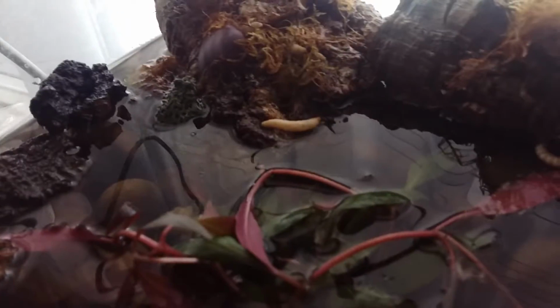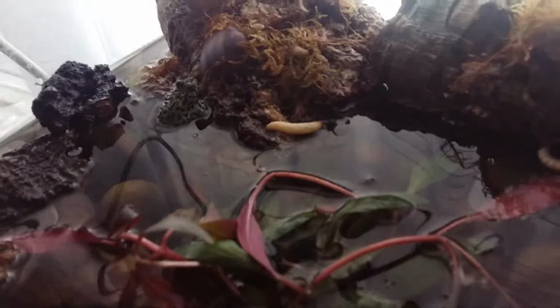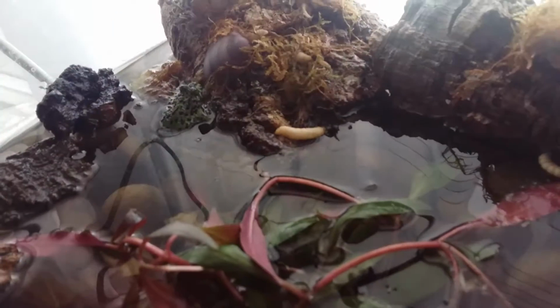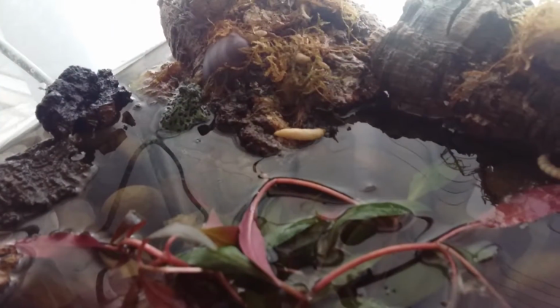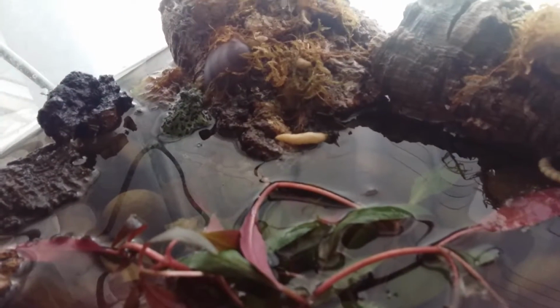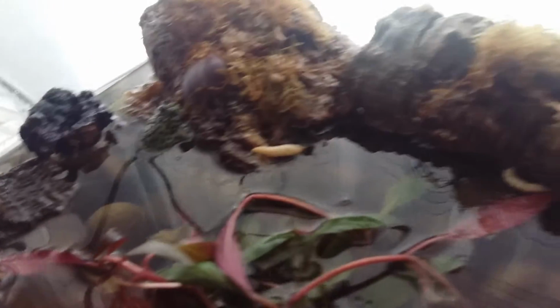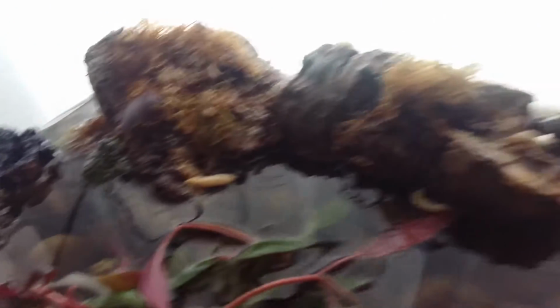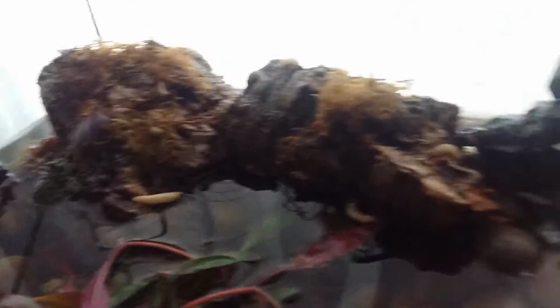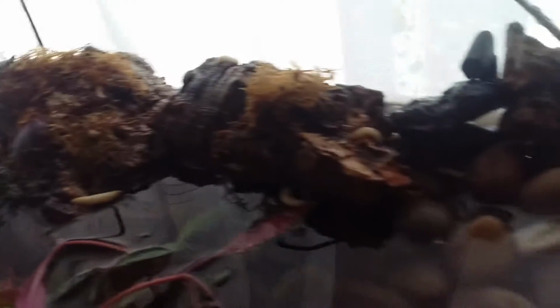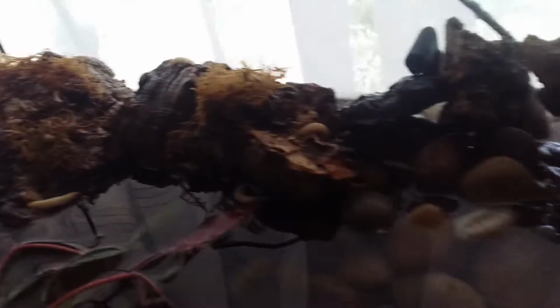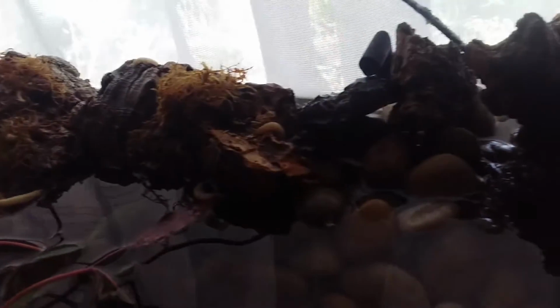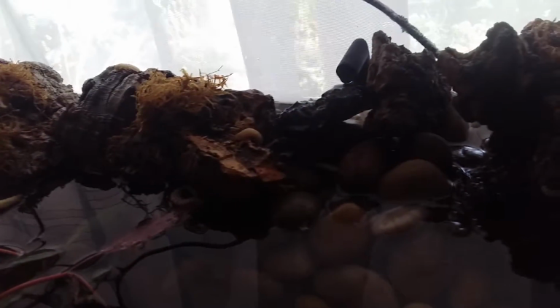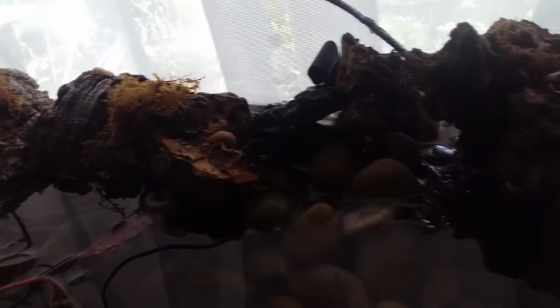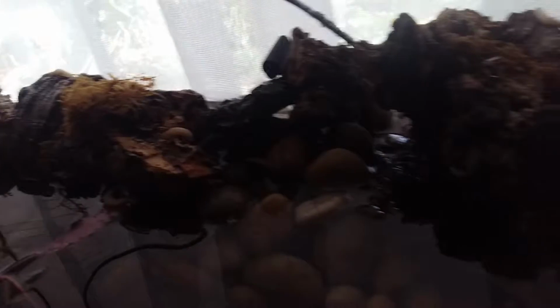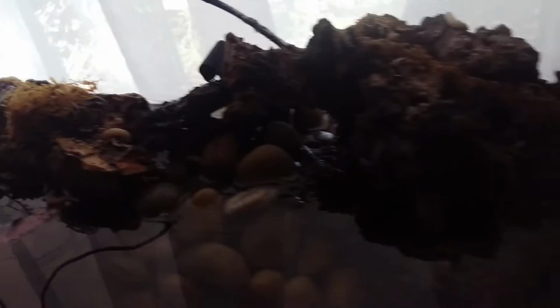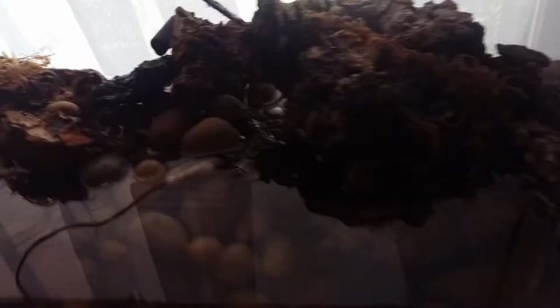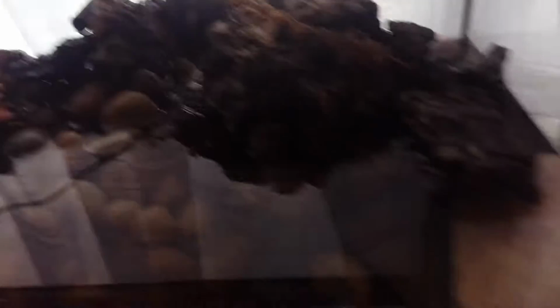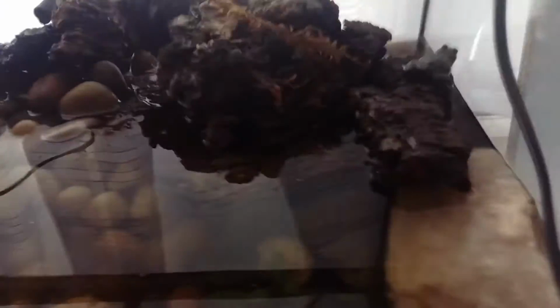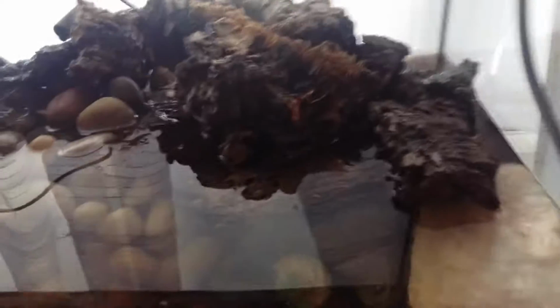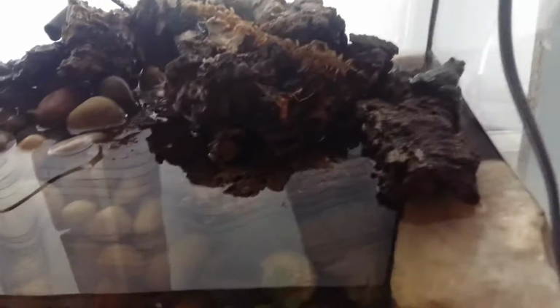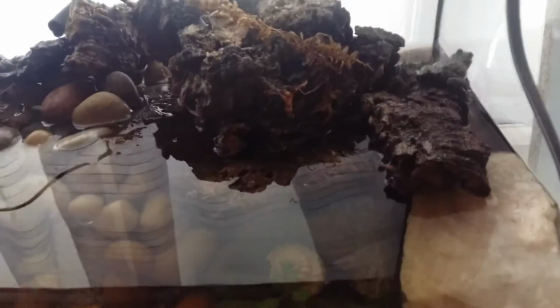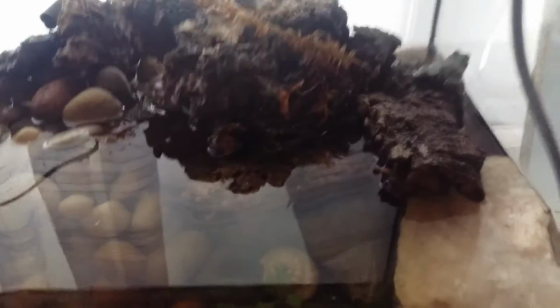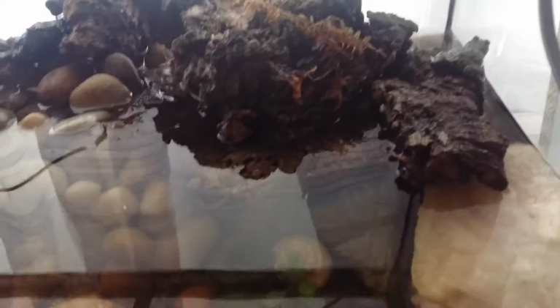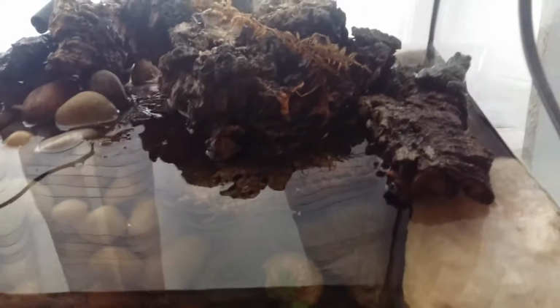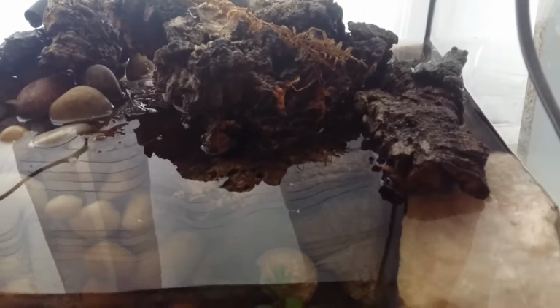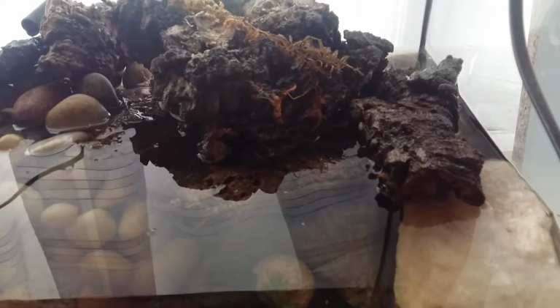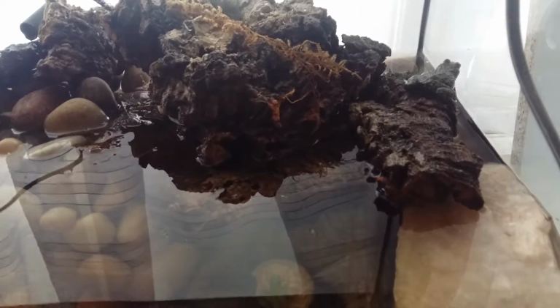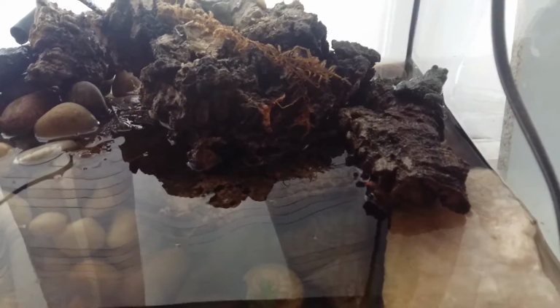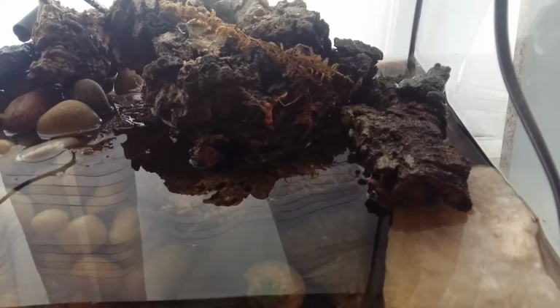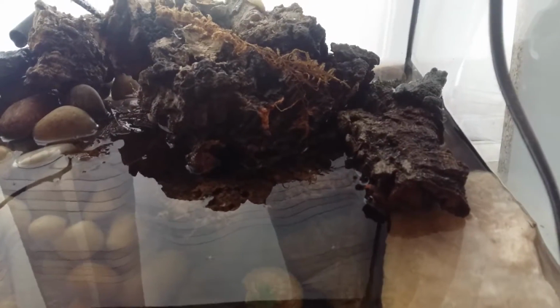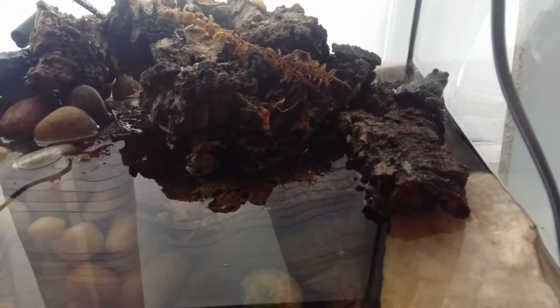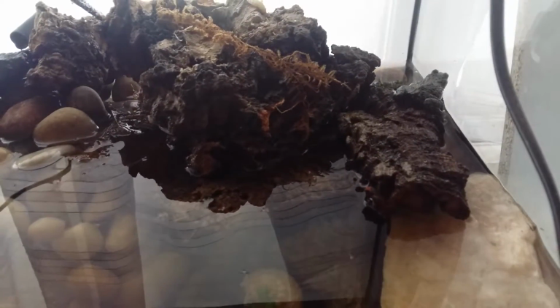I've got to go save all these wax worms that are trying to drown themselves, because that's no good for my filter.